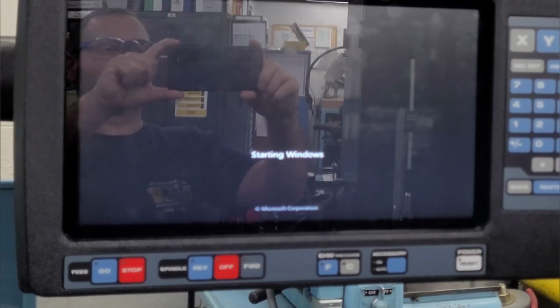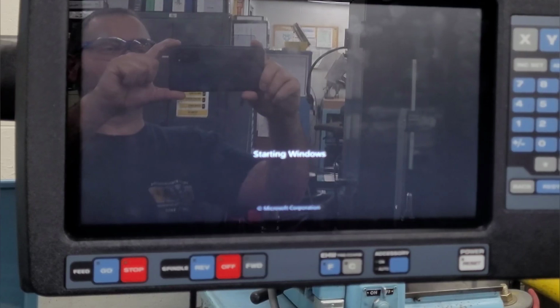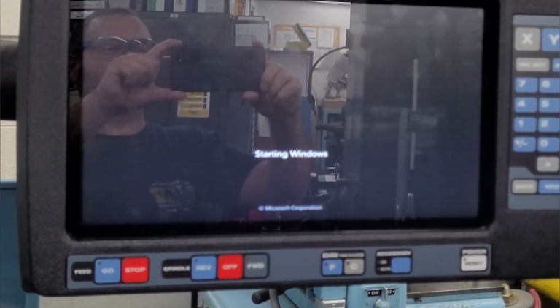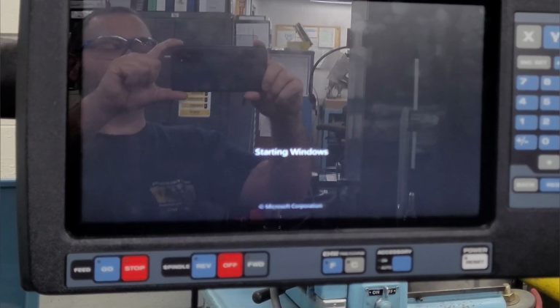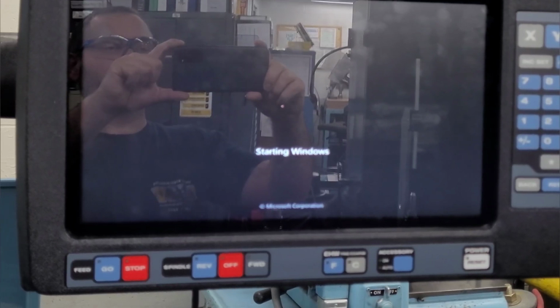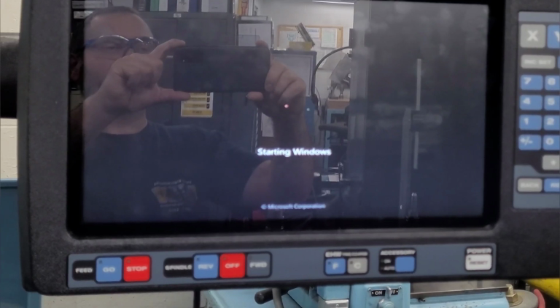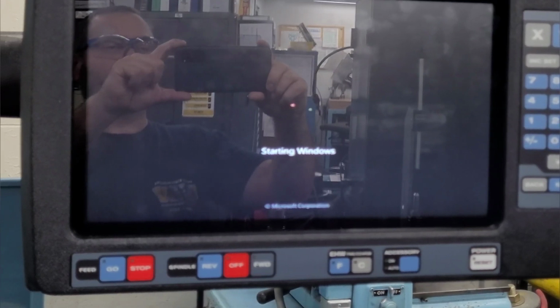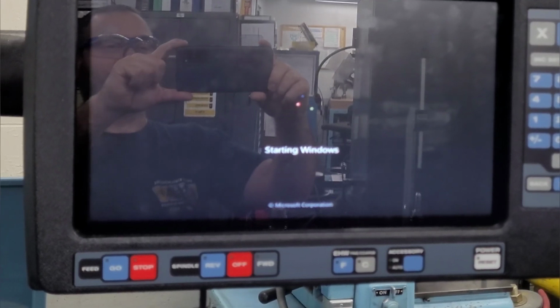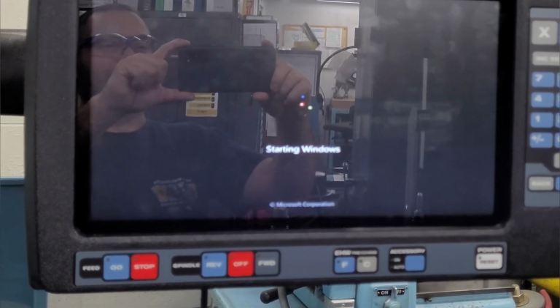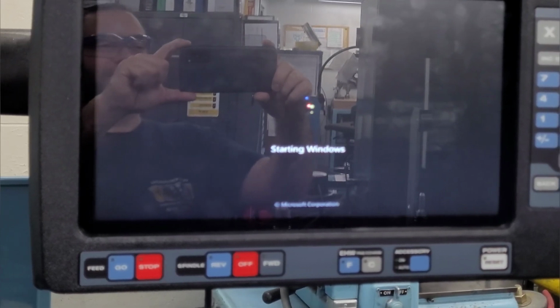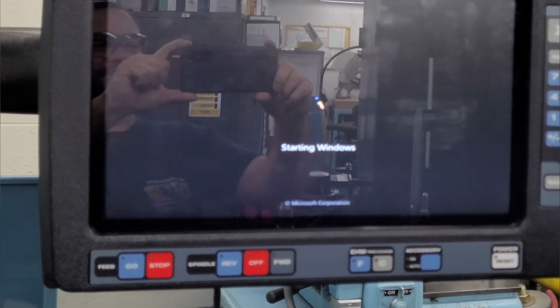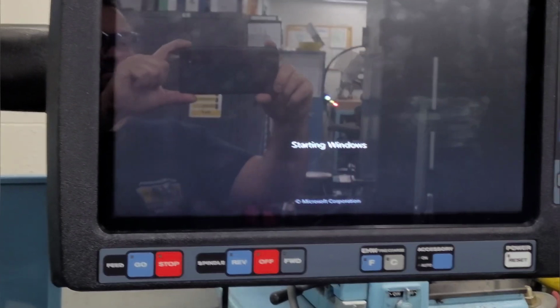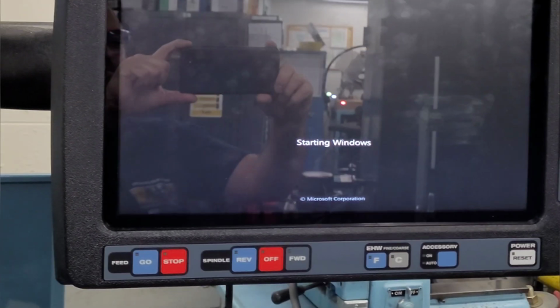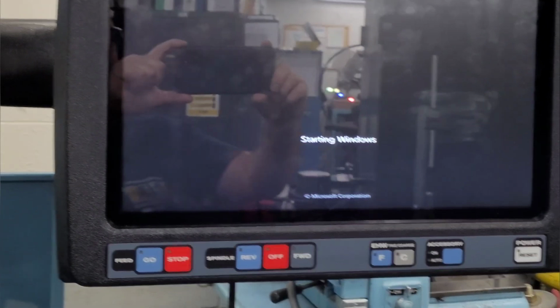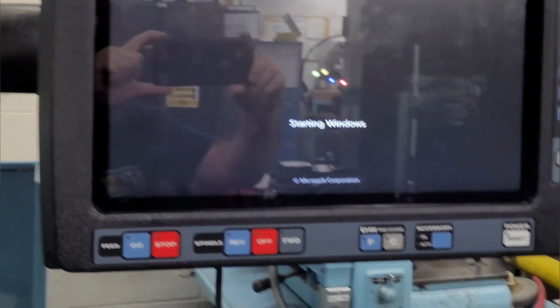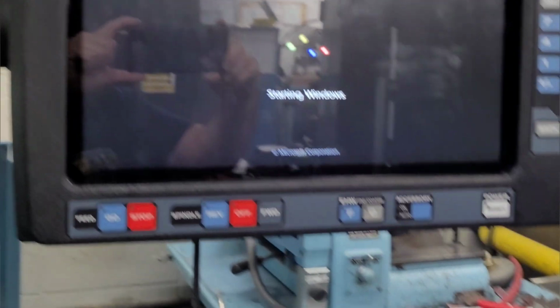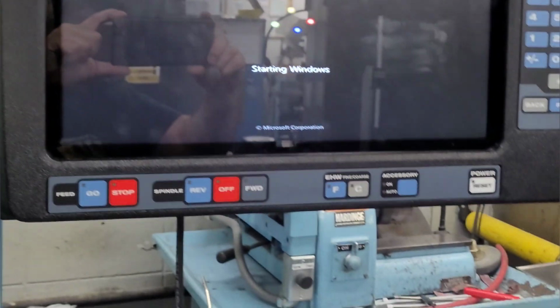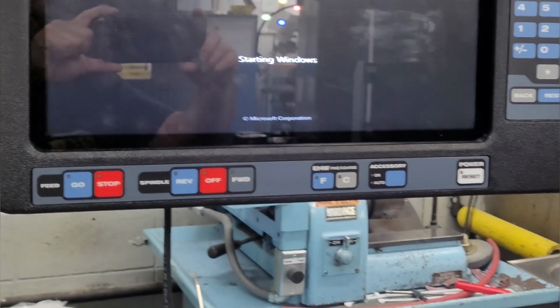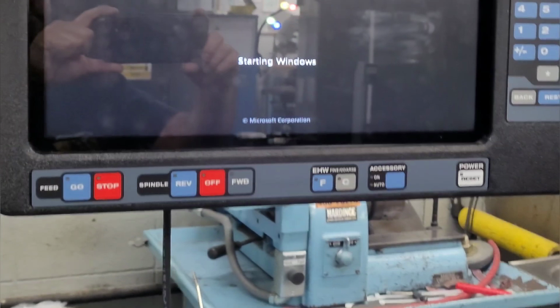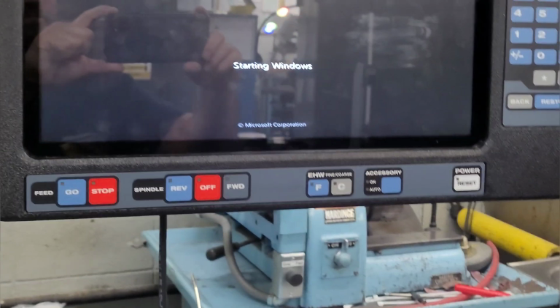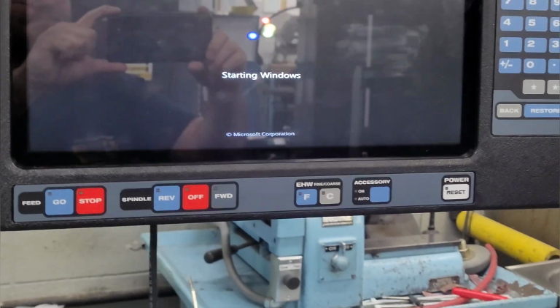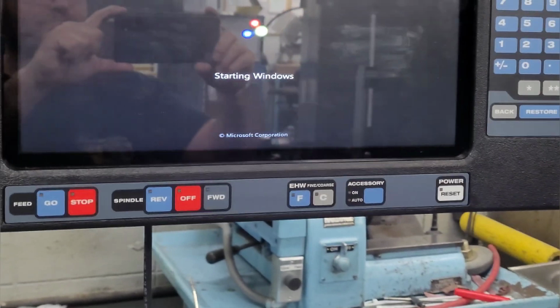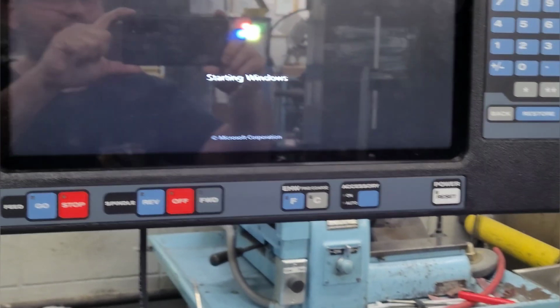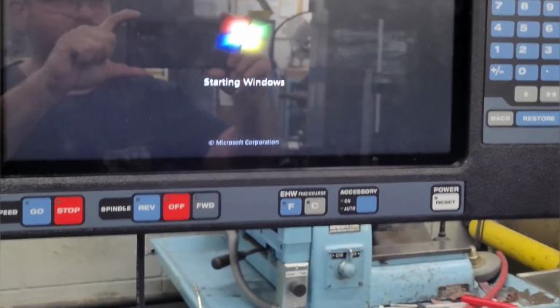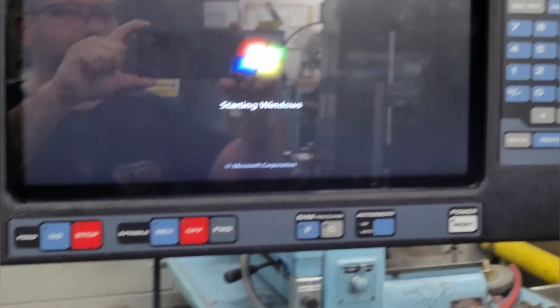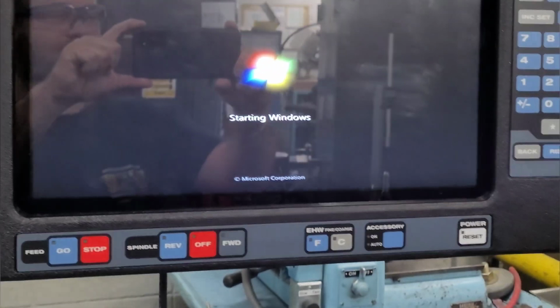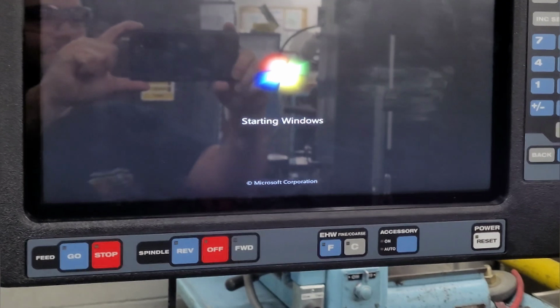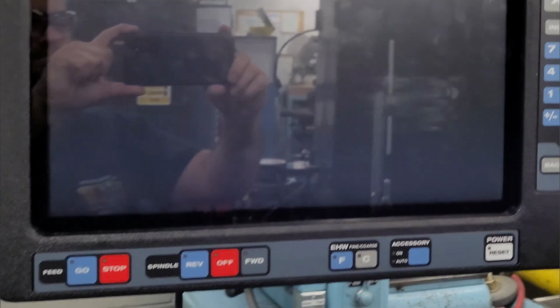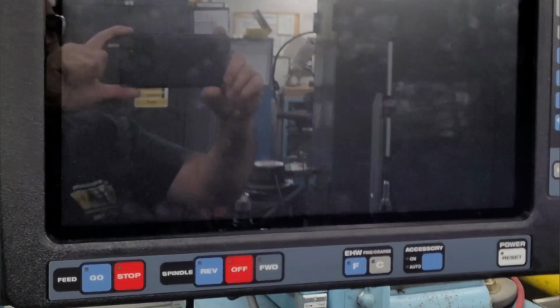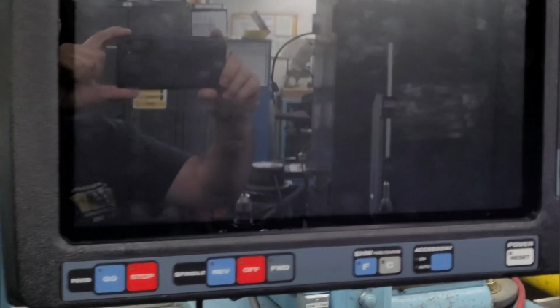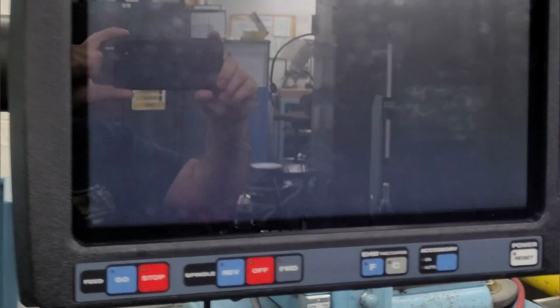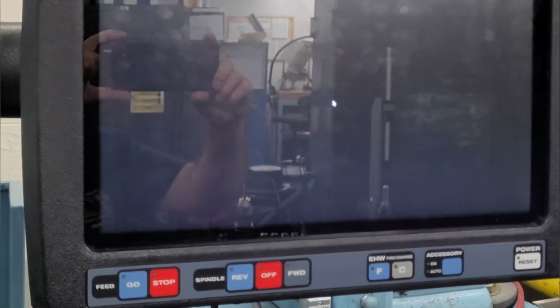Step 2: Wait for the Windows computer to boot up, showing the Proto-Trac machining screen.